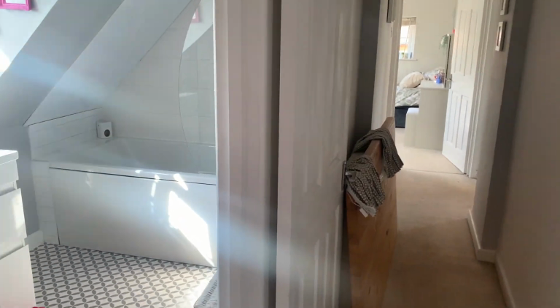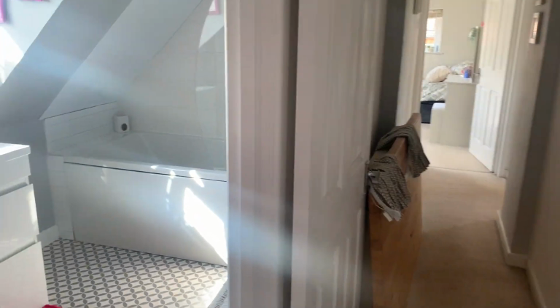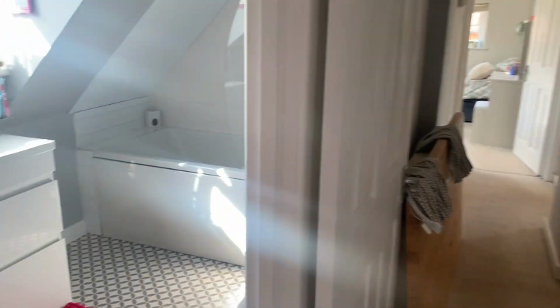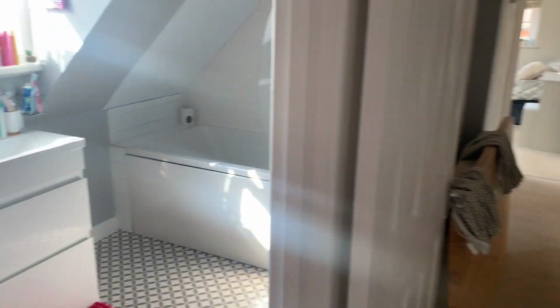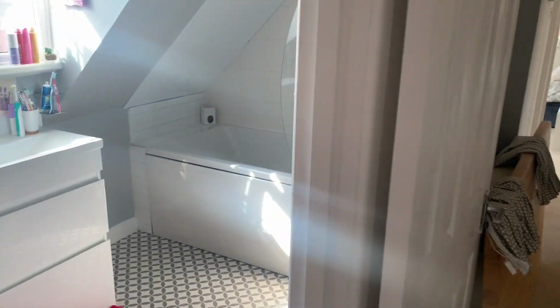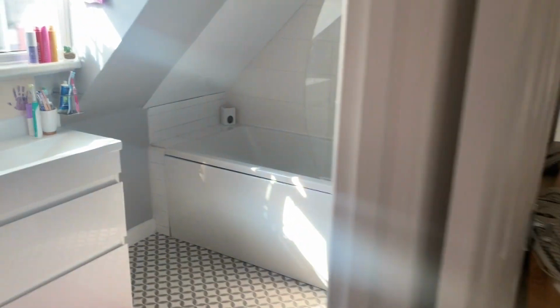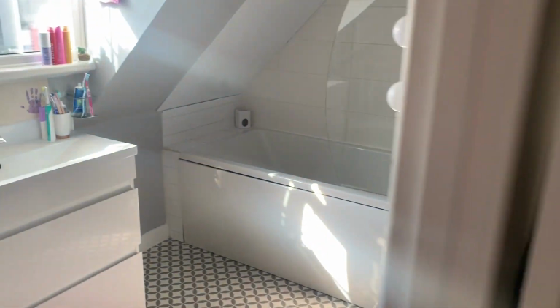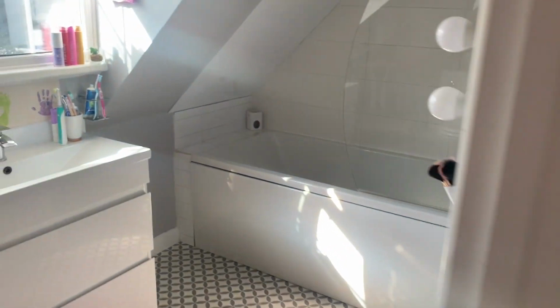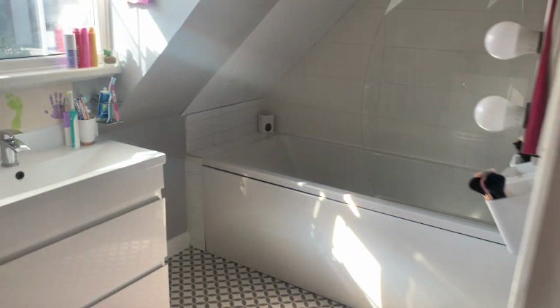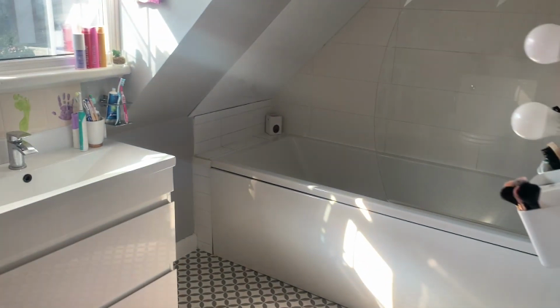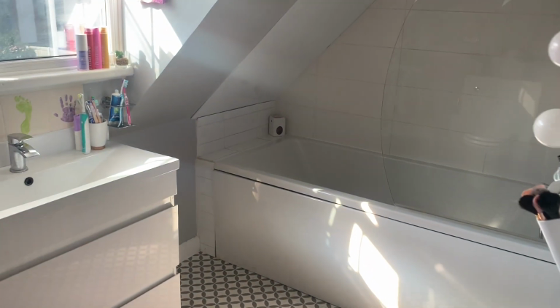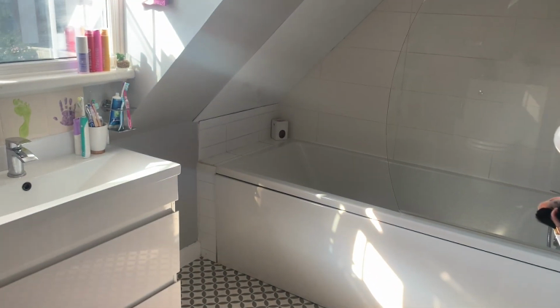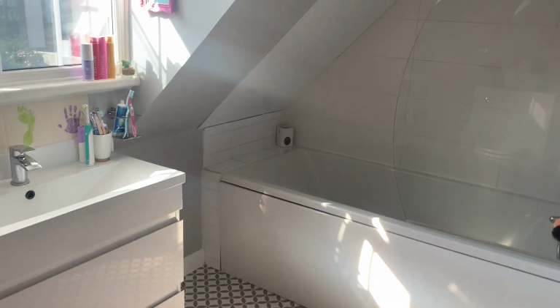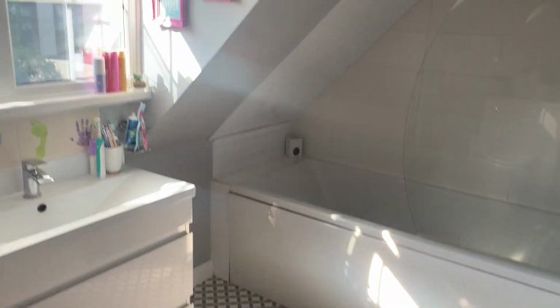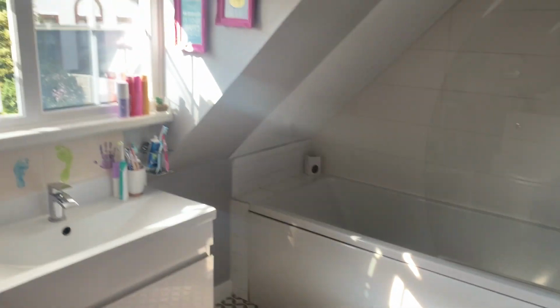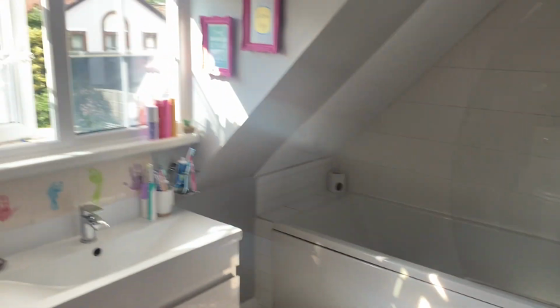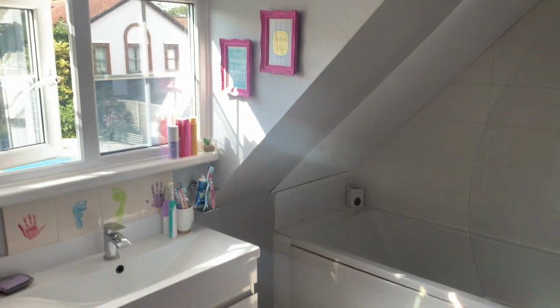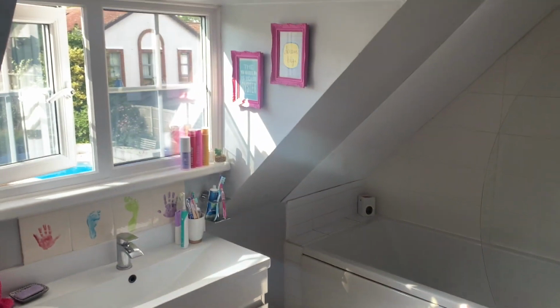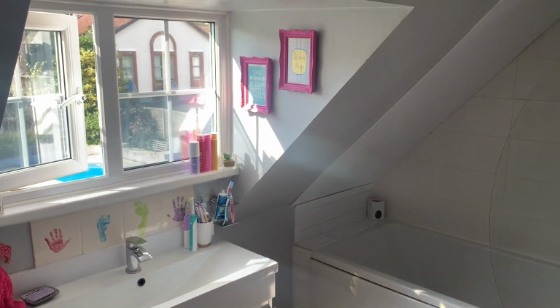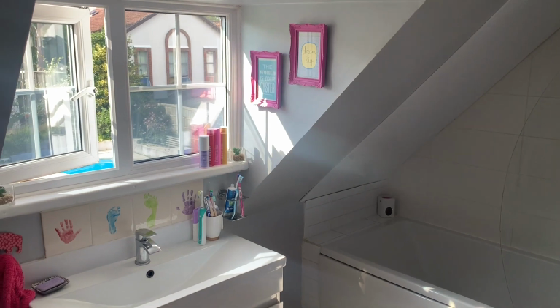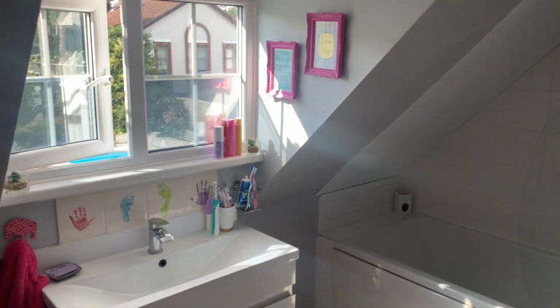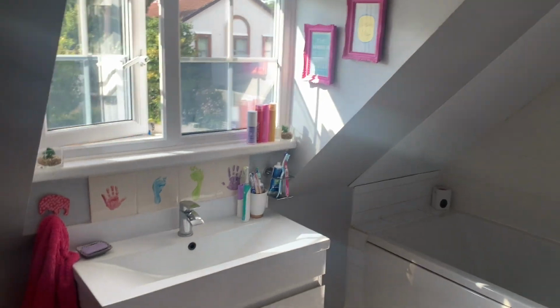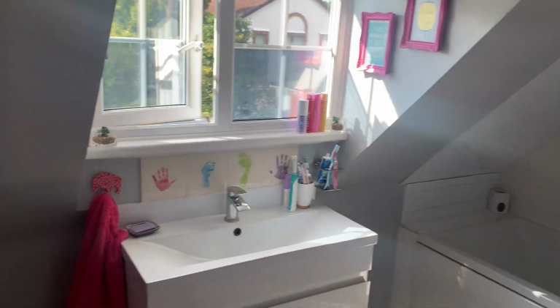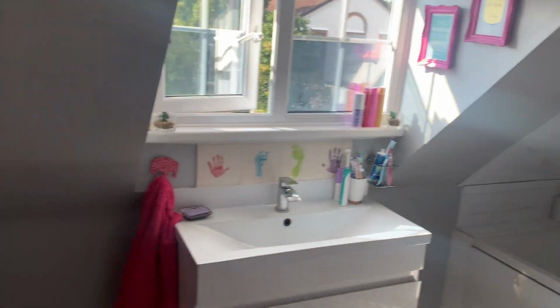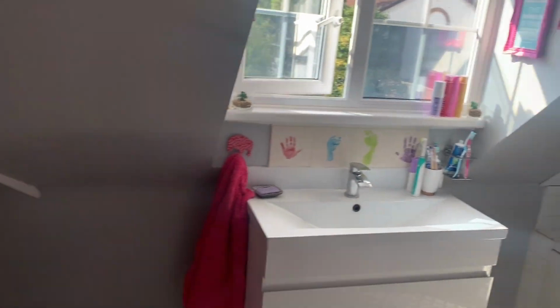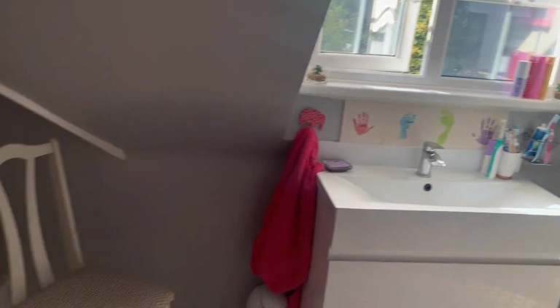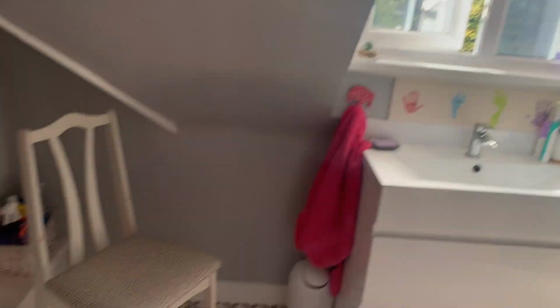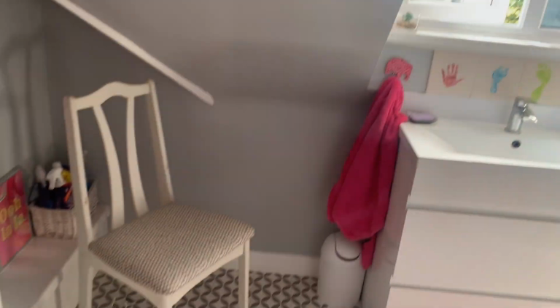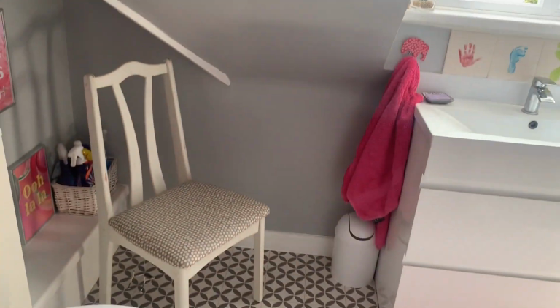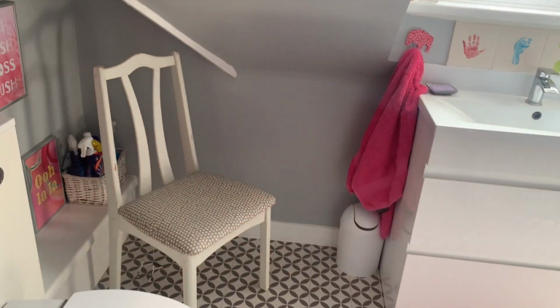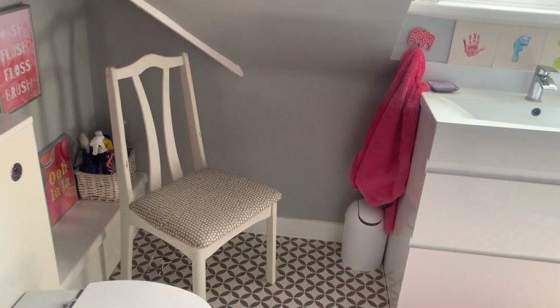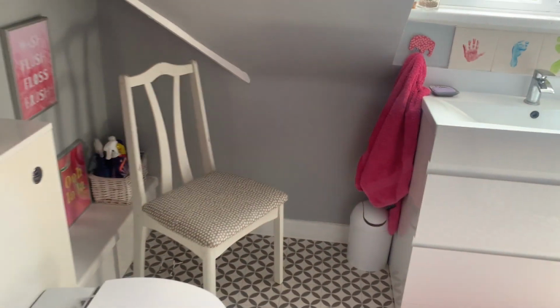Family bathroom — really nicely presented. You've got a bath there with a shower above, plus a sink and a toilet.